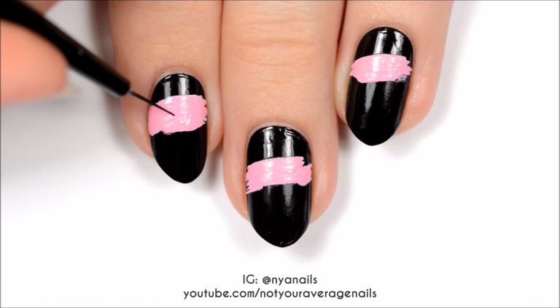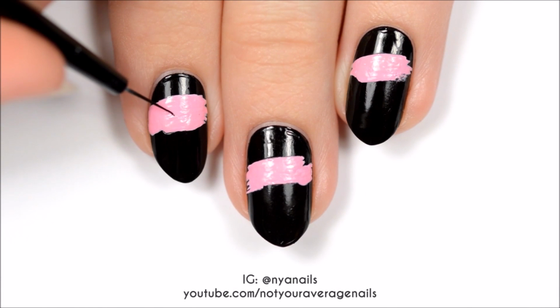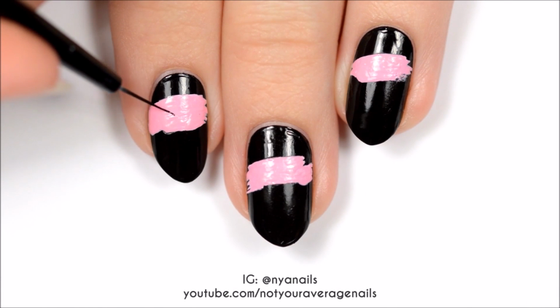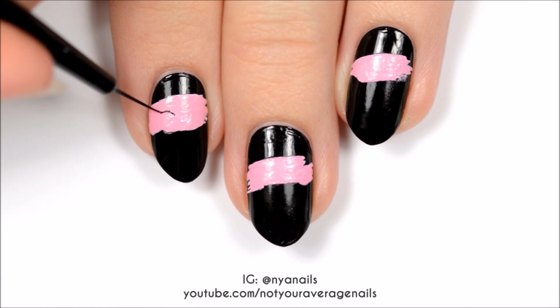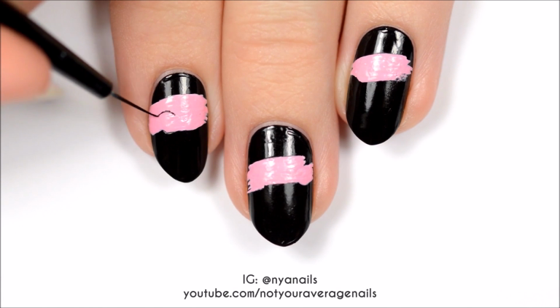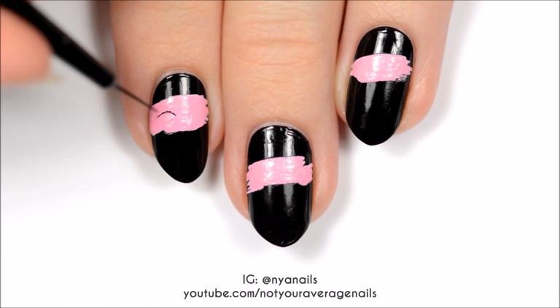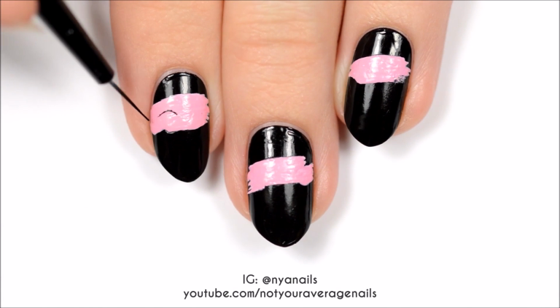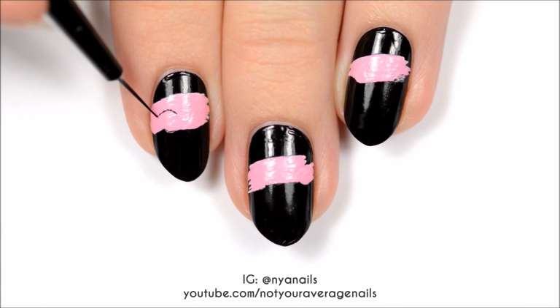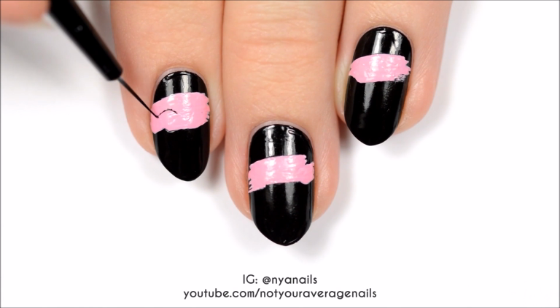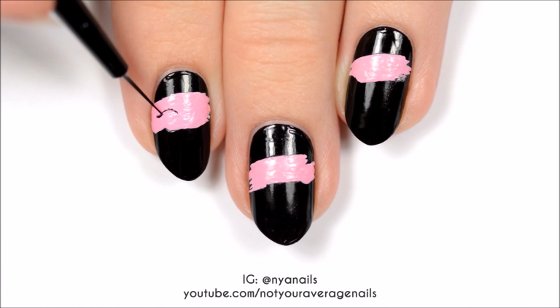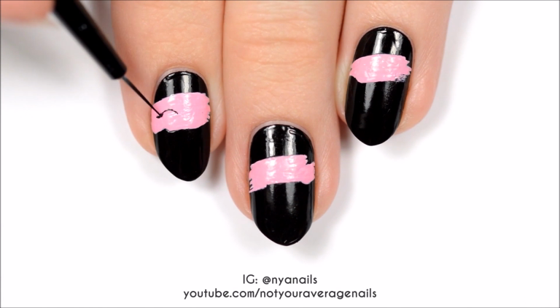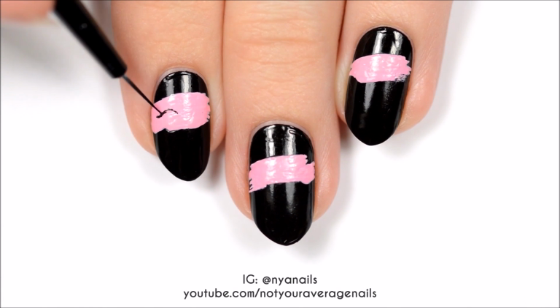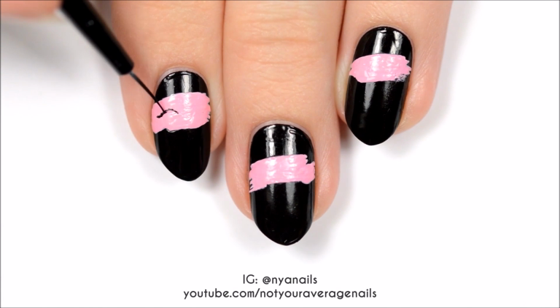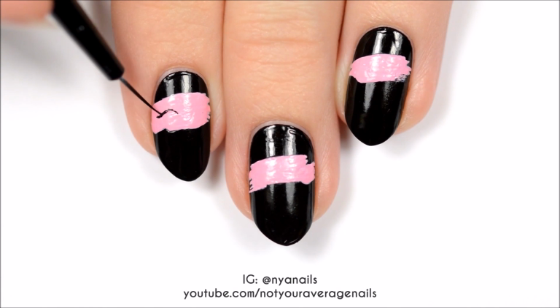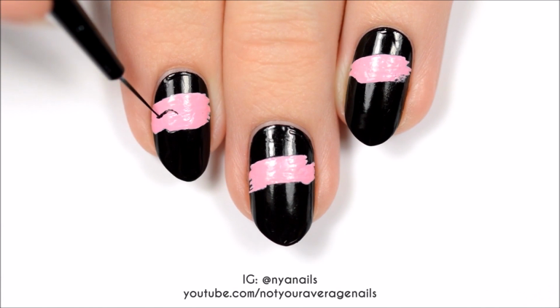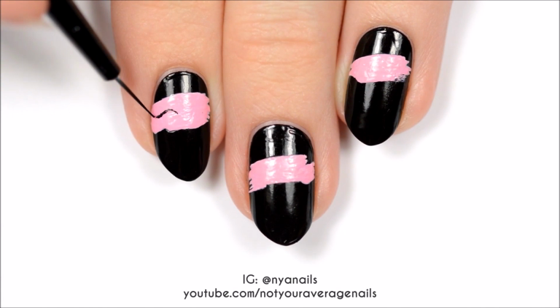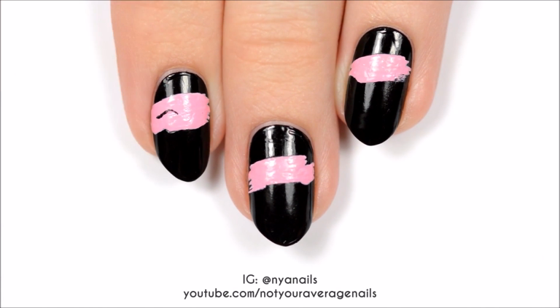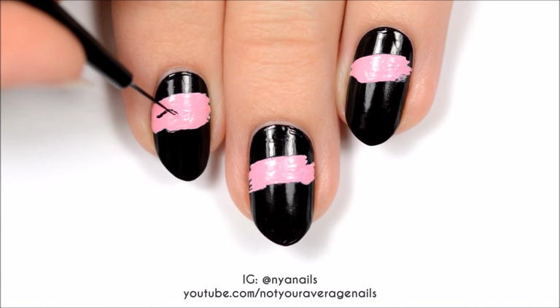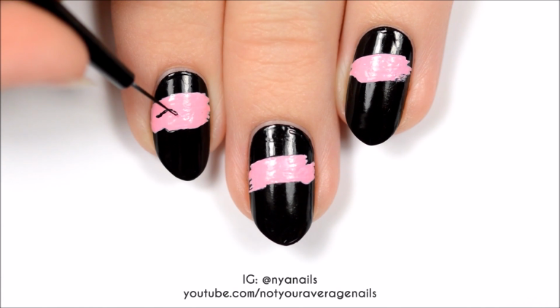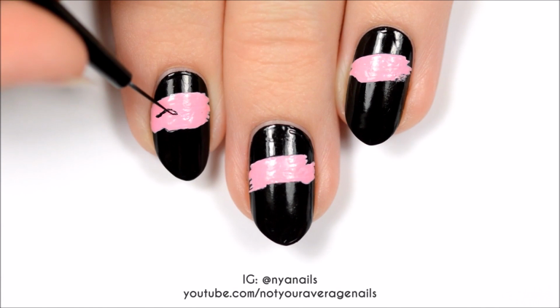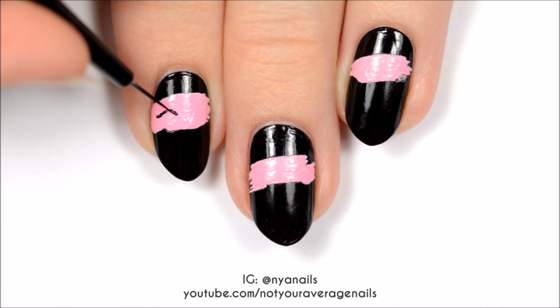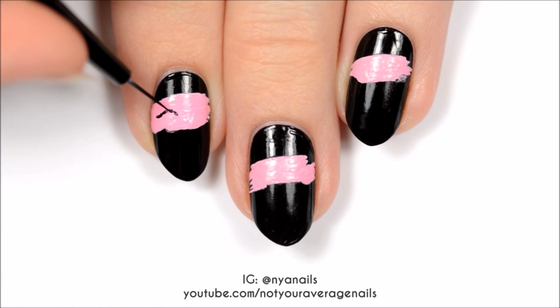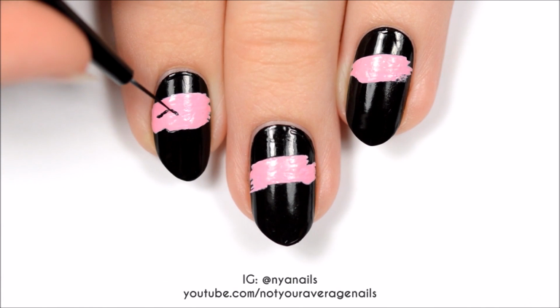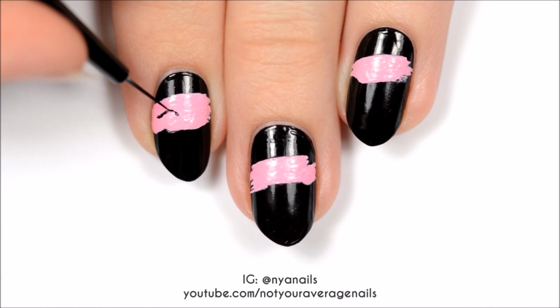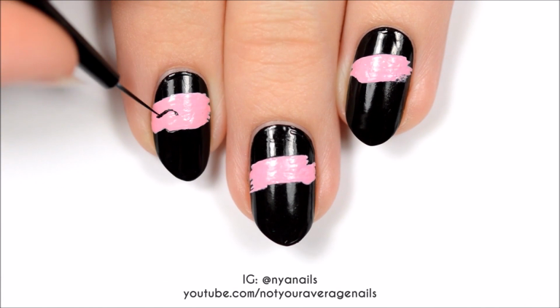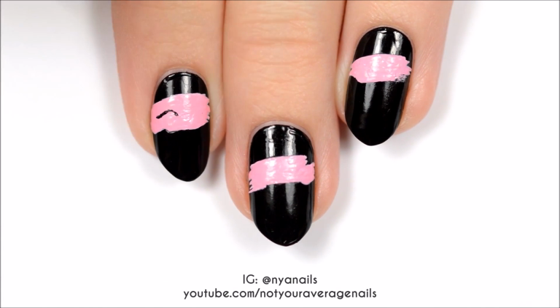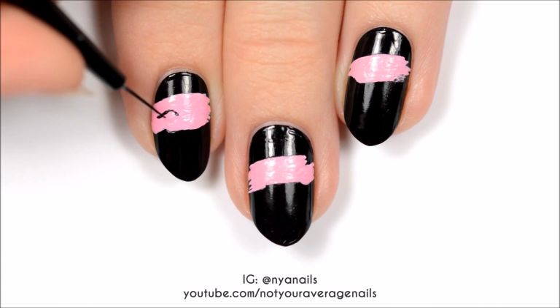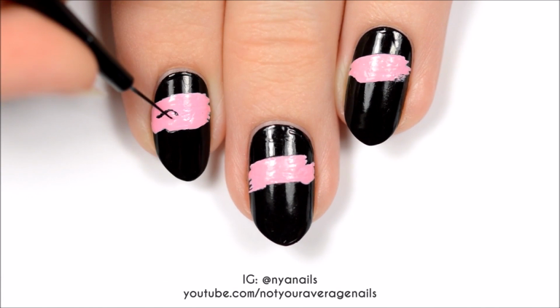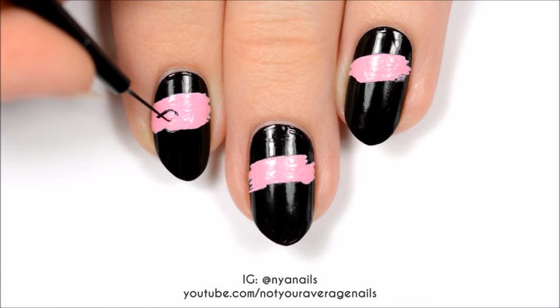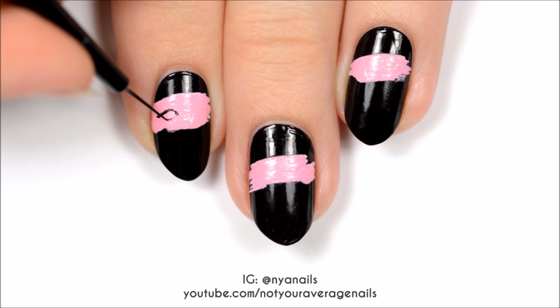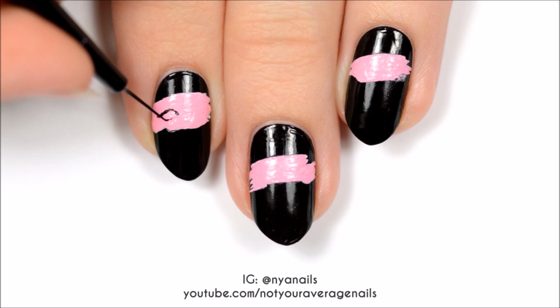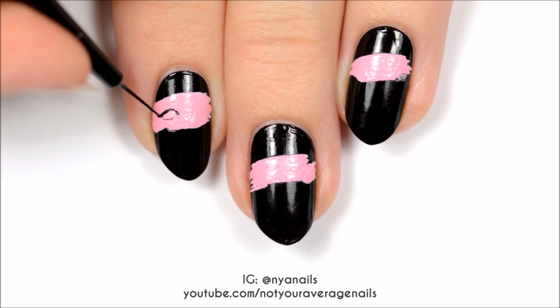Once the pink polish is dry, use black to paint a different member's eyes on each of the nails.